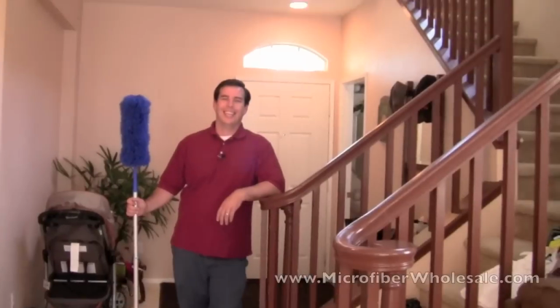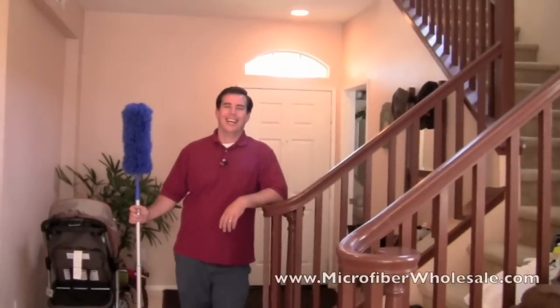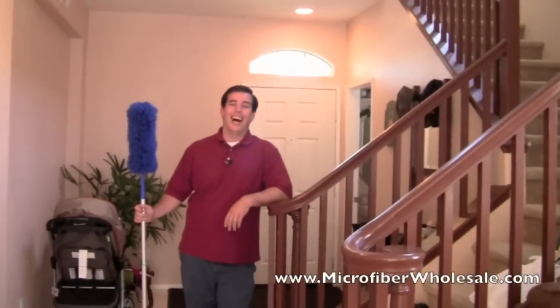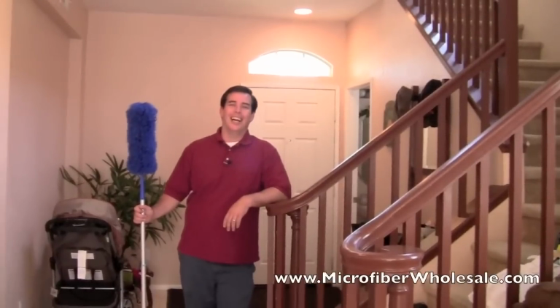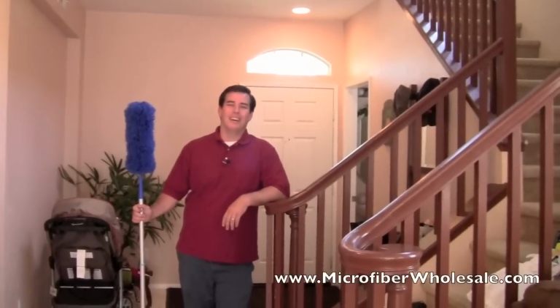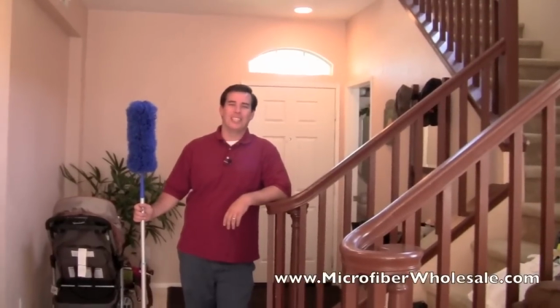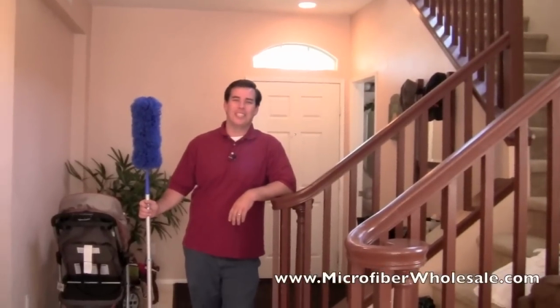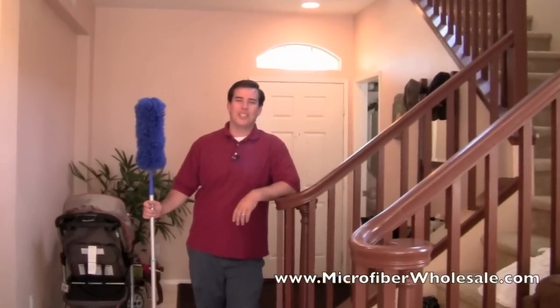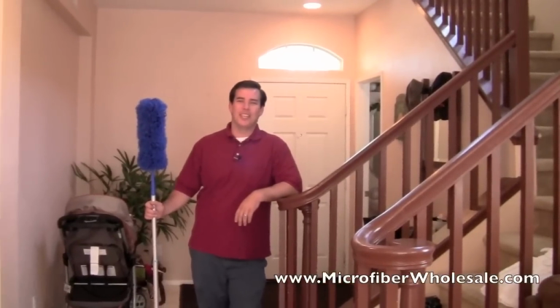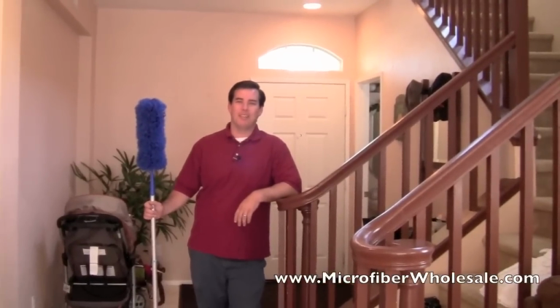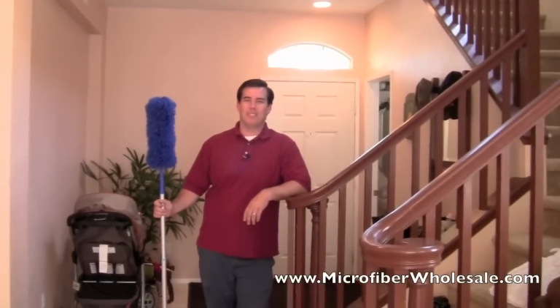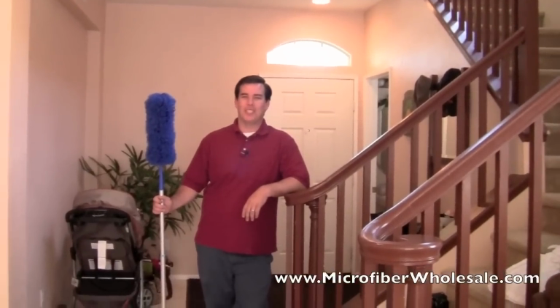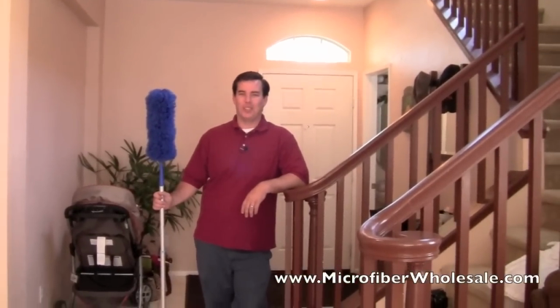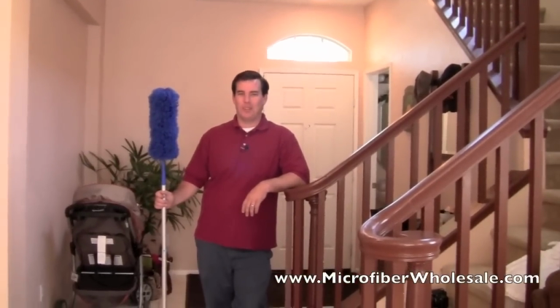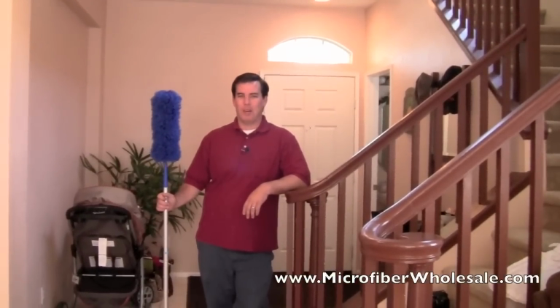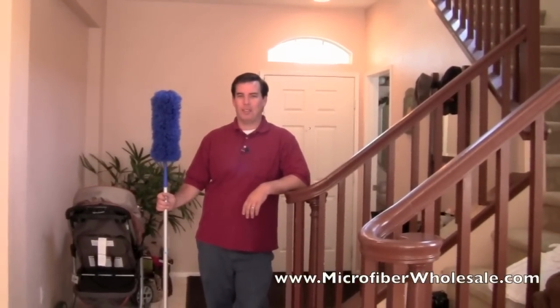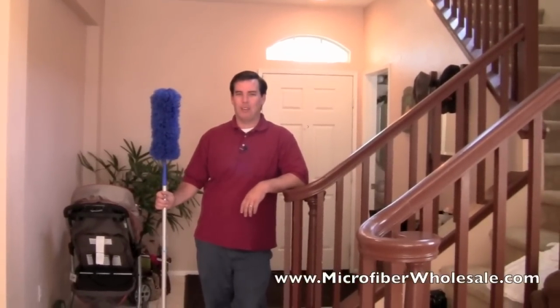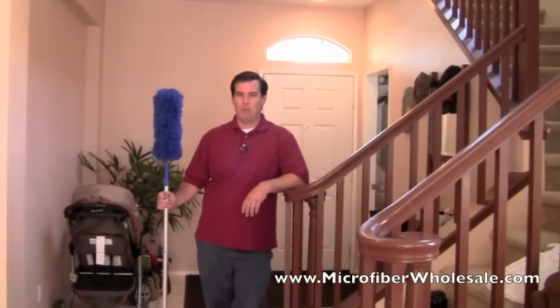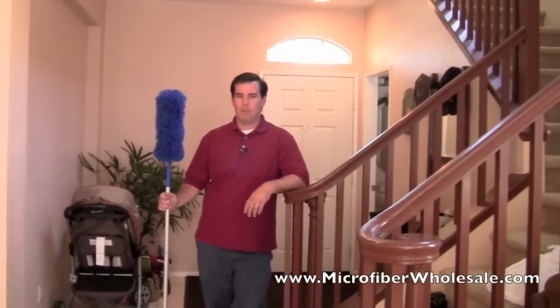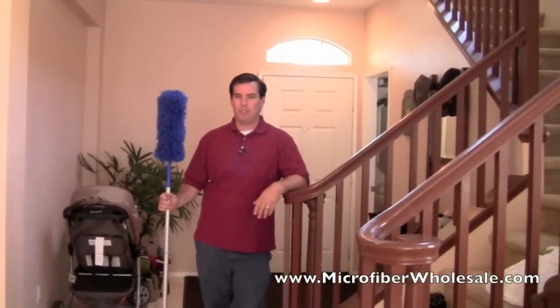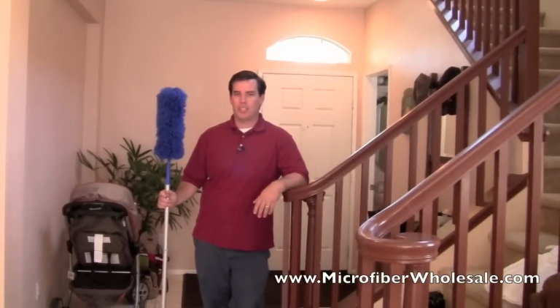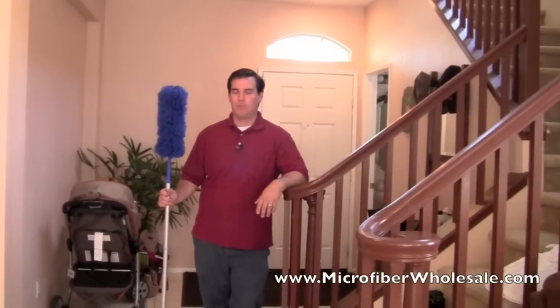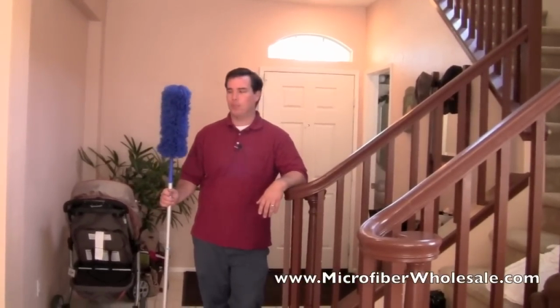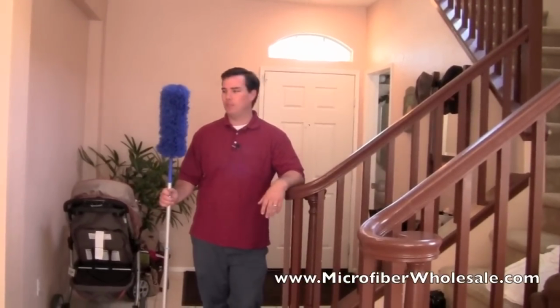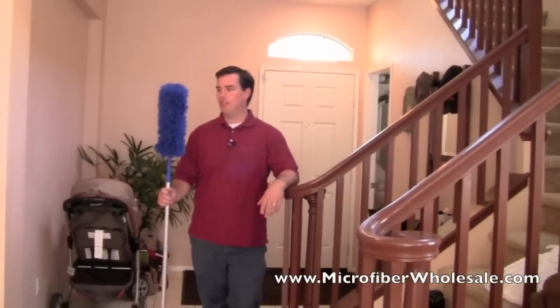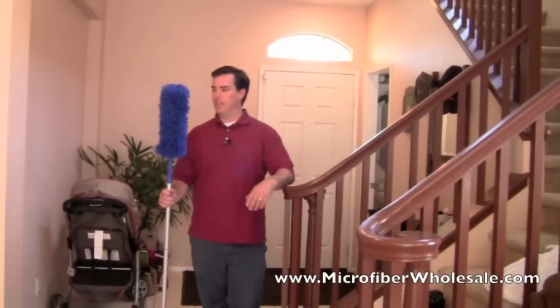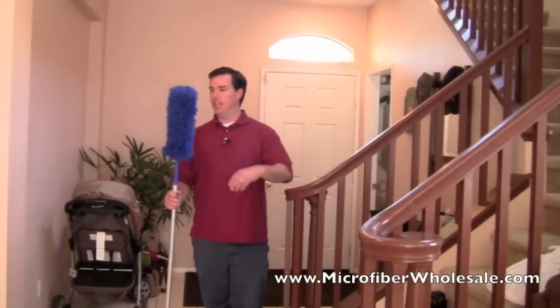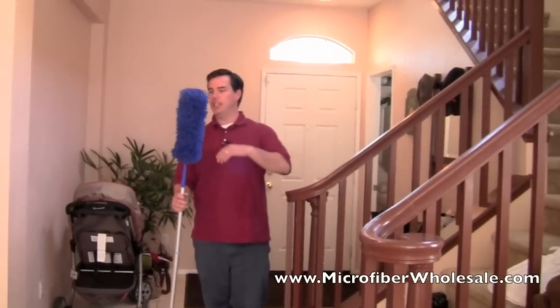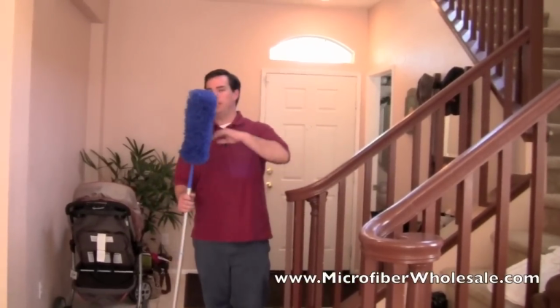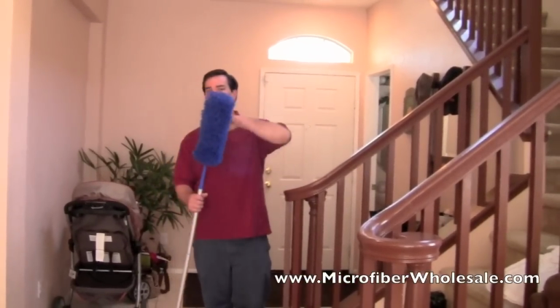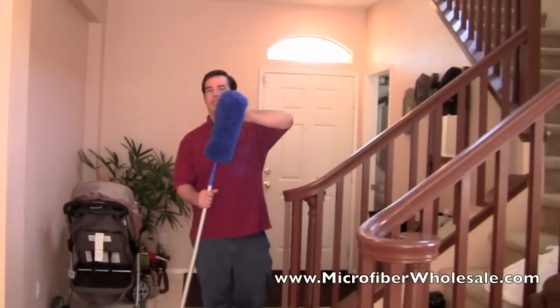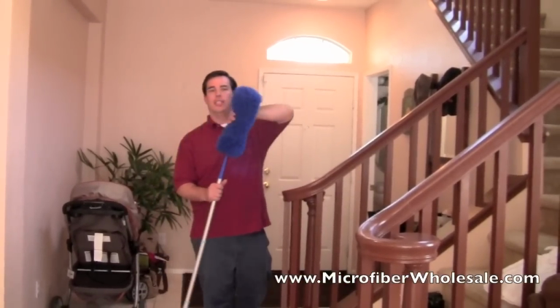Hi, I wanted to show you how versatile our Microfiber Flexible Fluffy Duster is.